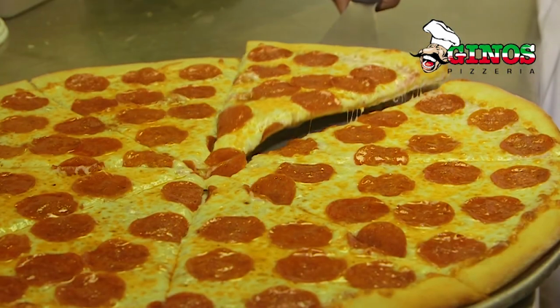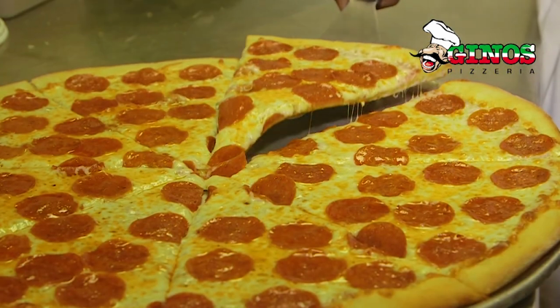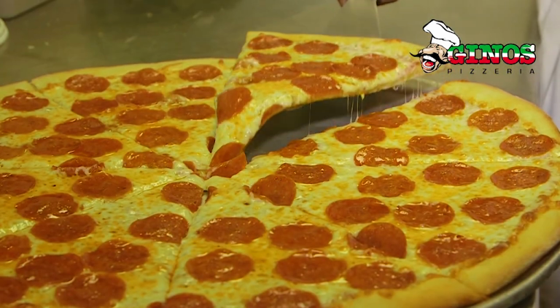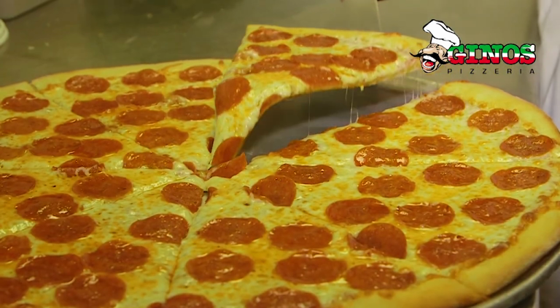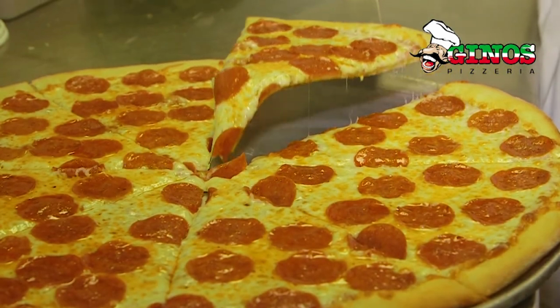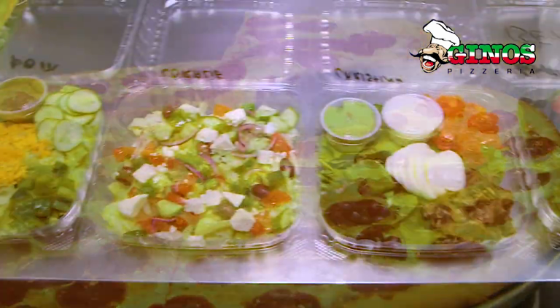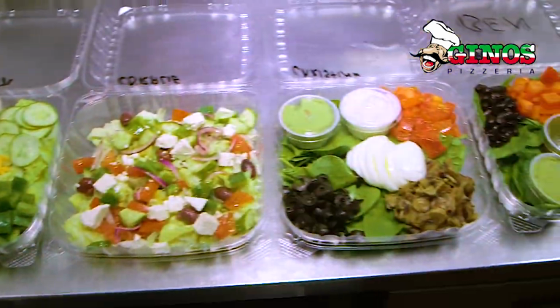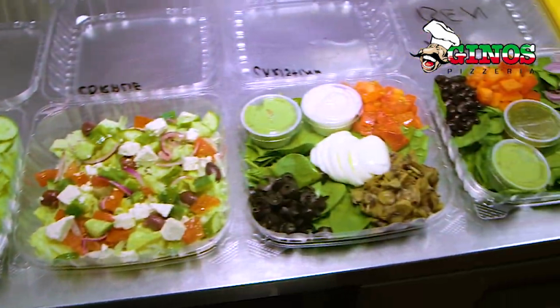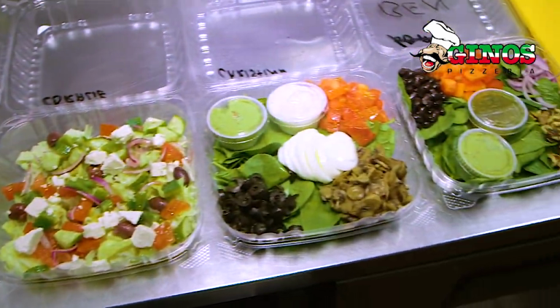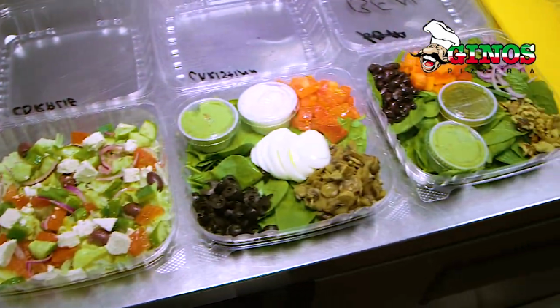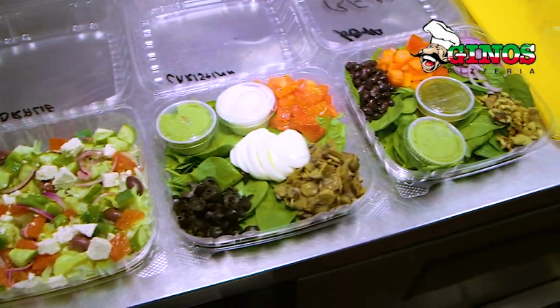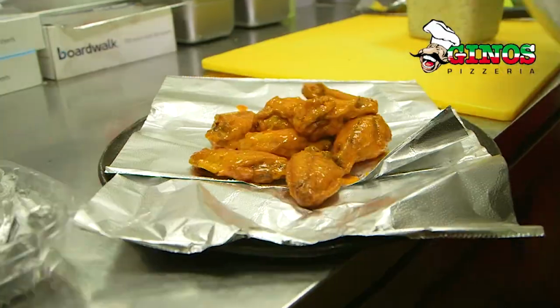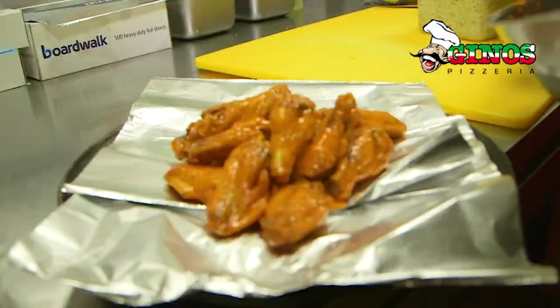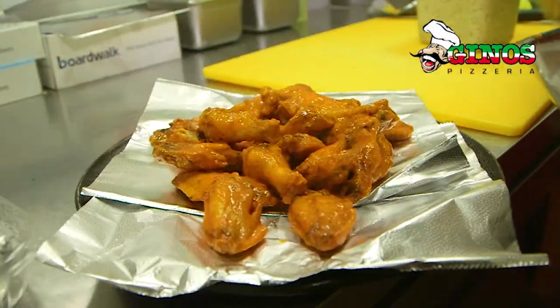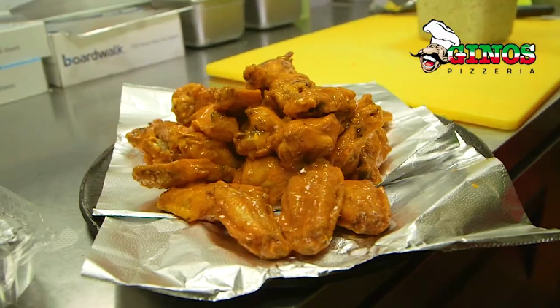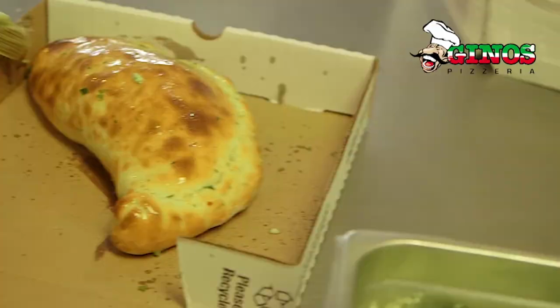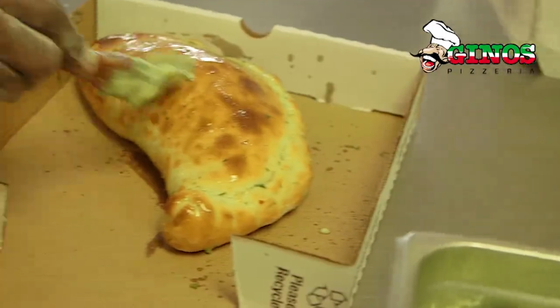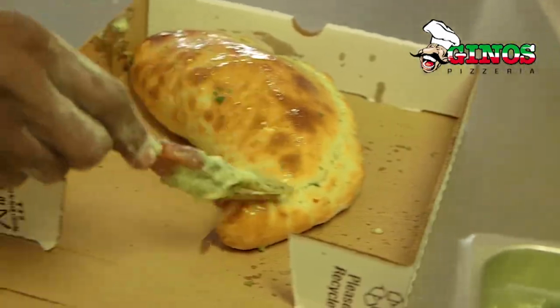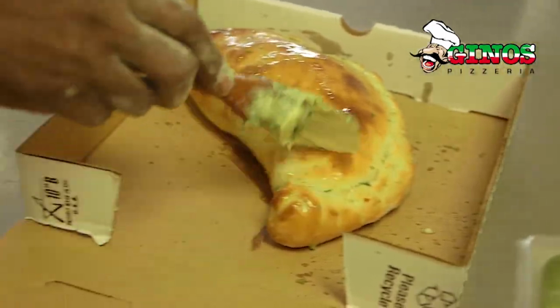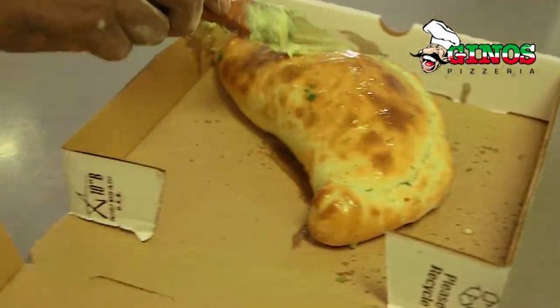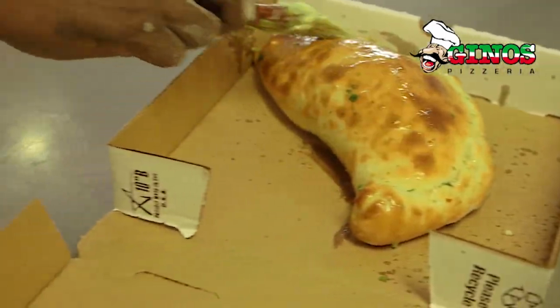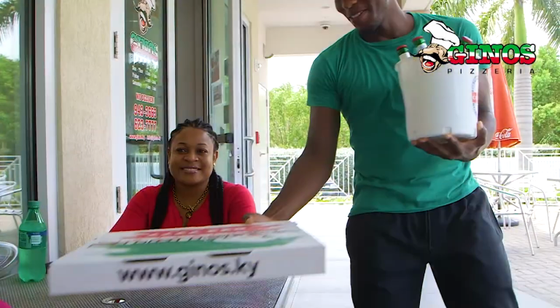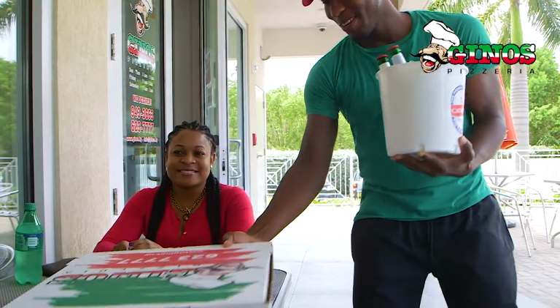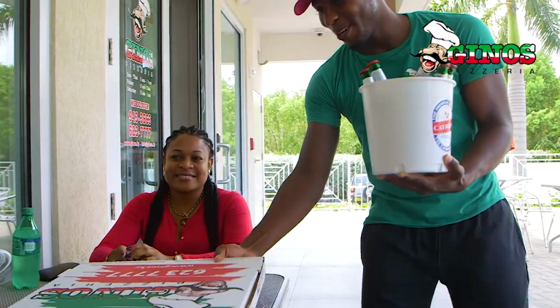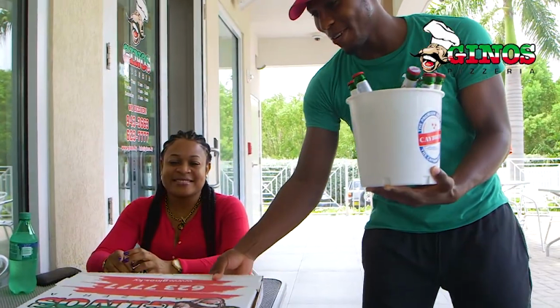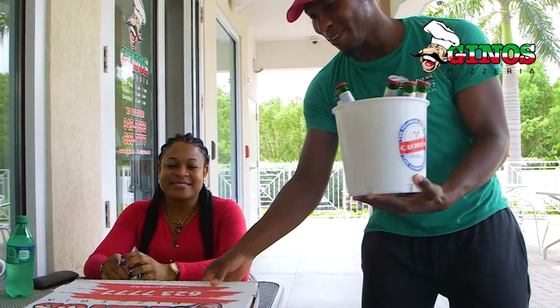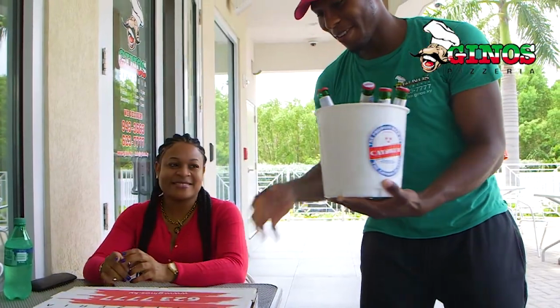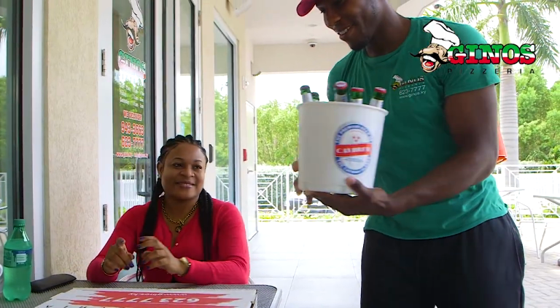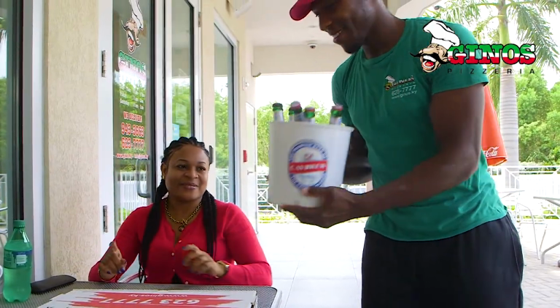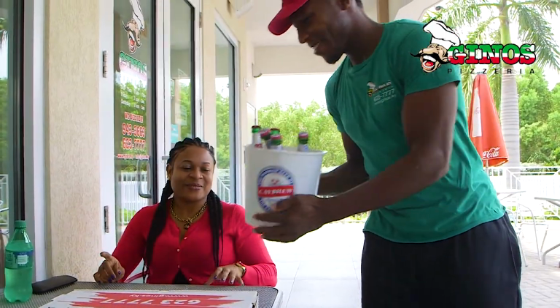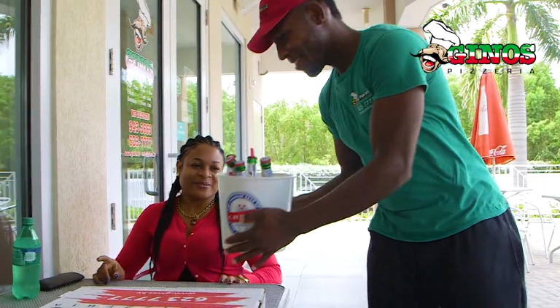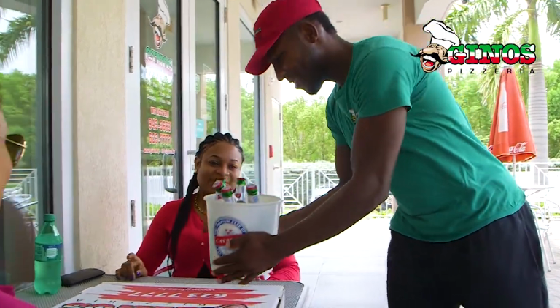Geno's also serves healthy salads, sandwiches, wings, and more. You can now also enjoy a cold beer or wine when you dine in.